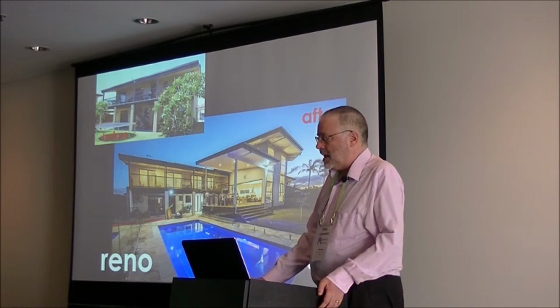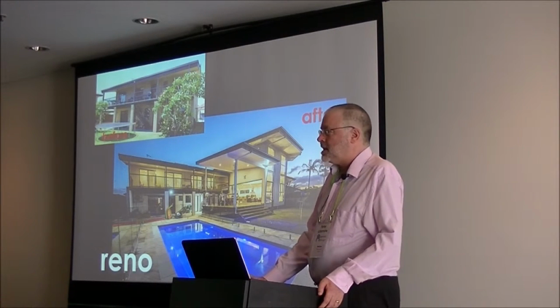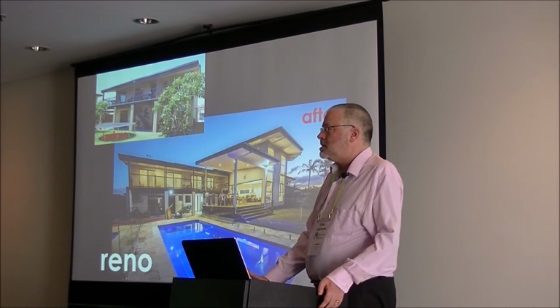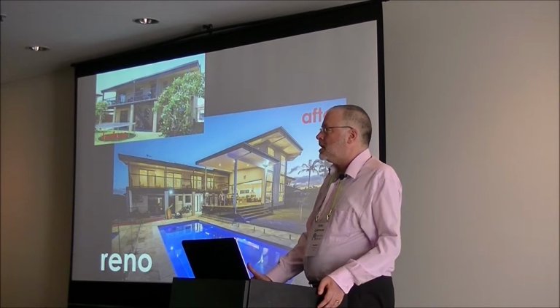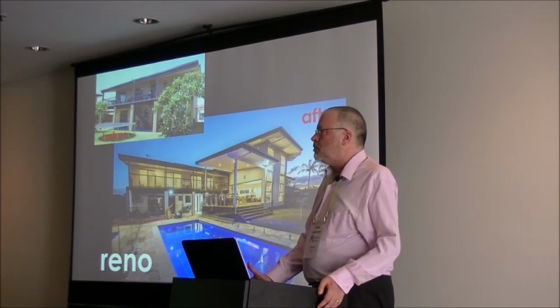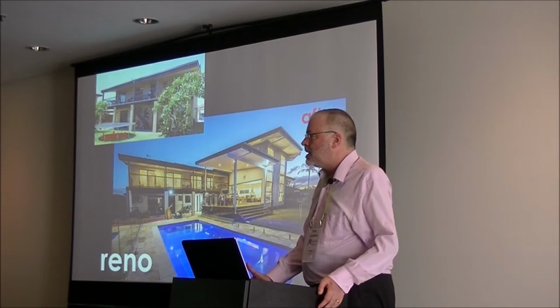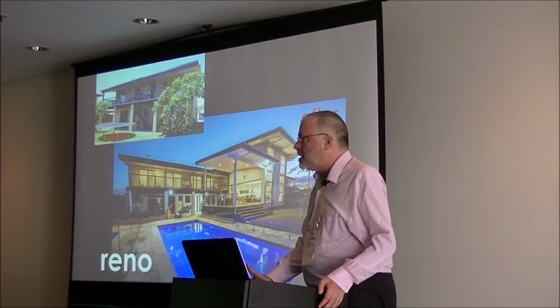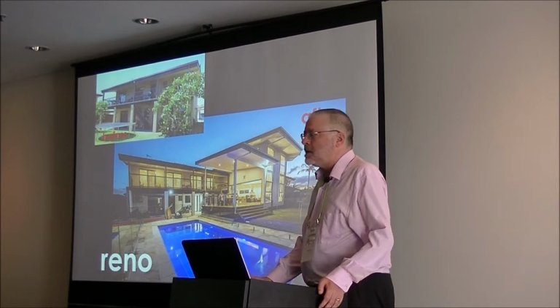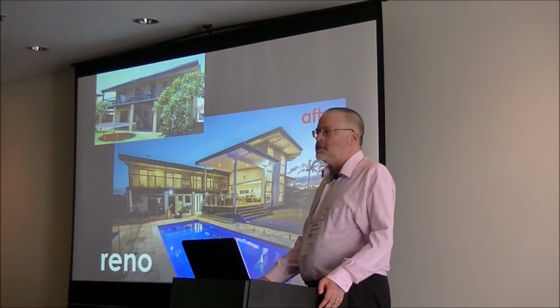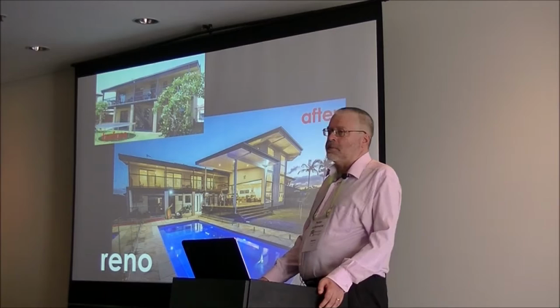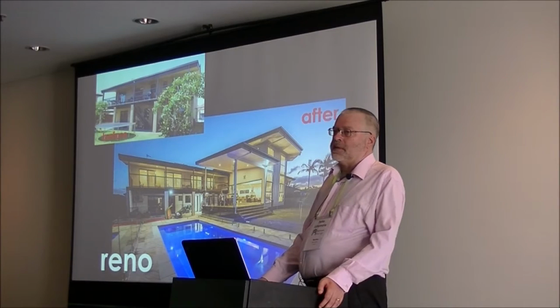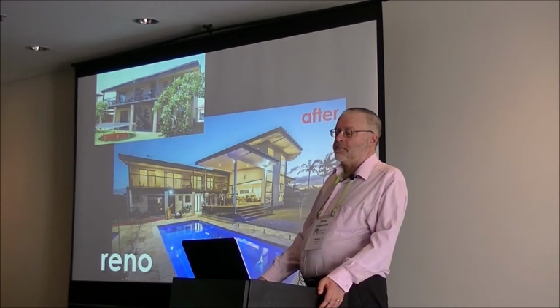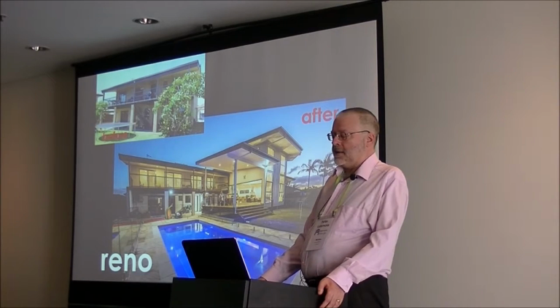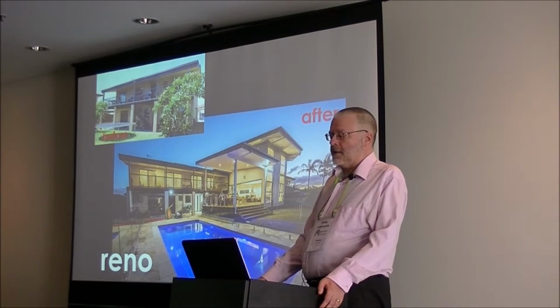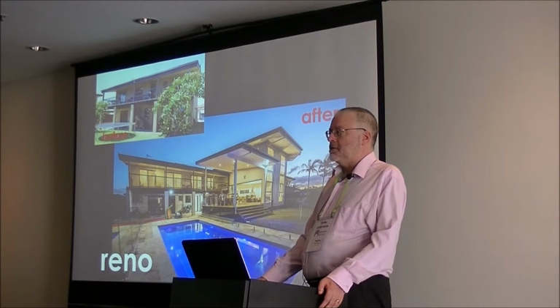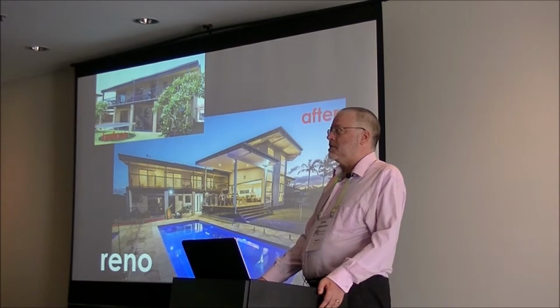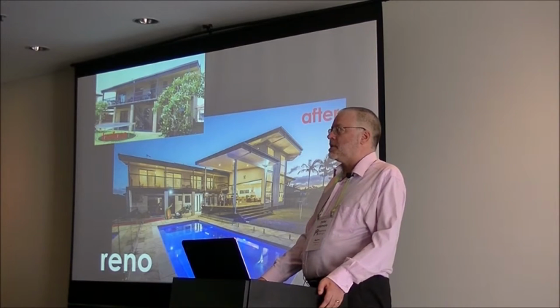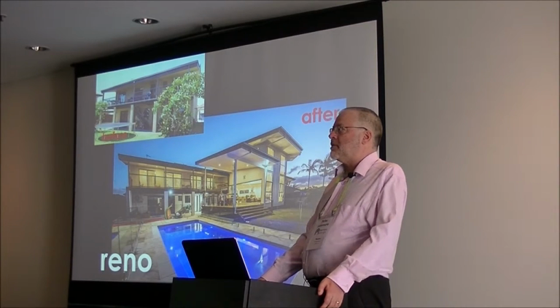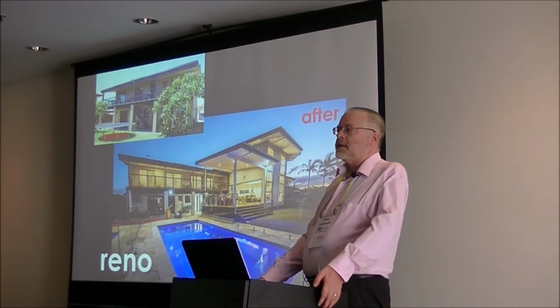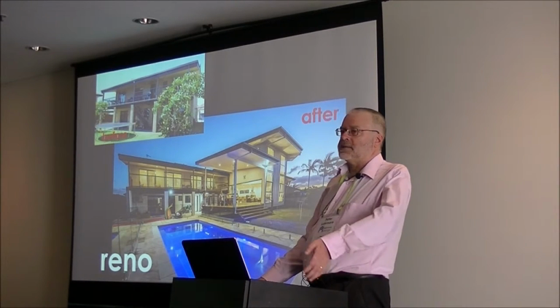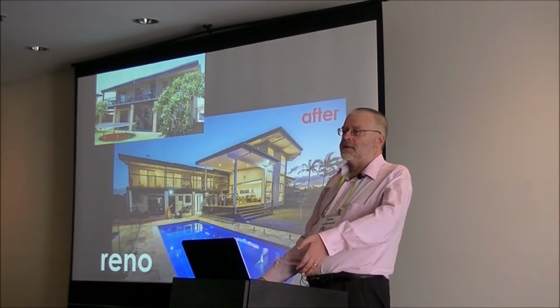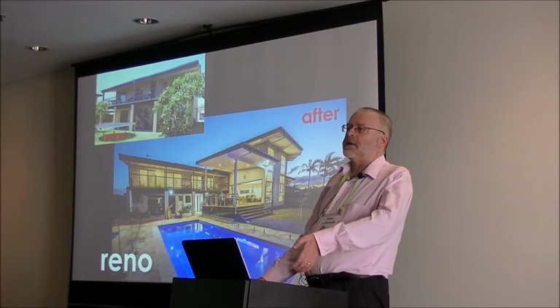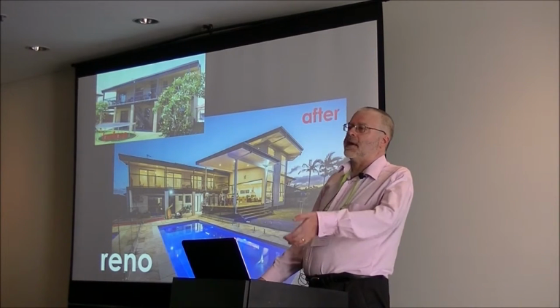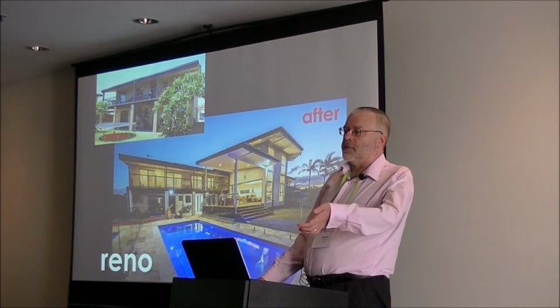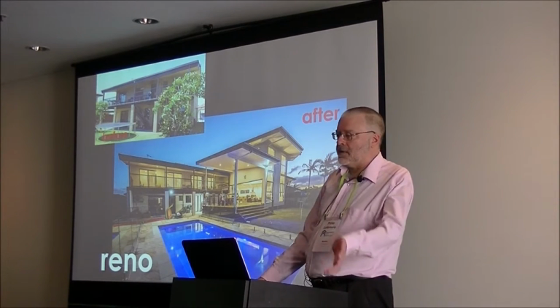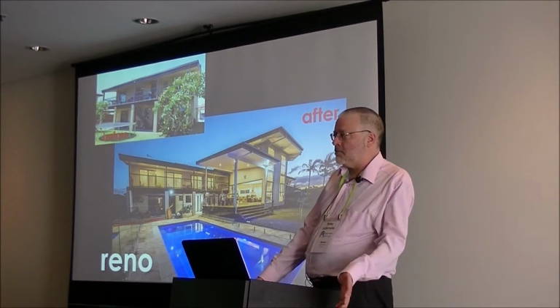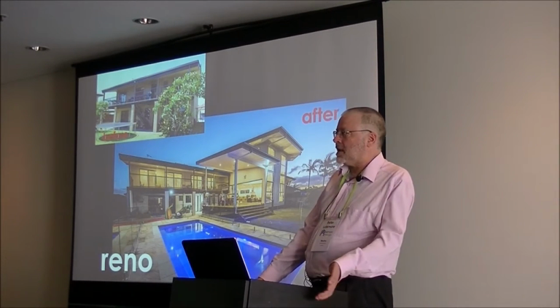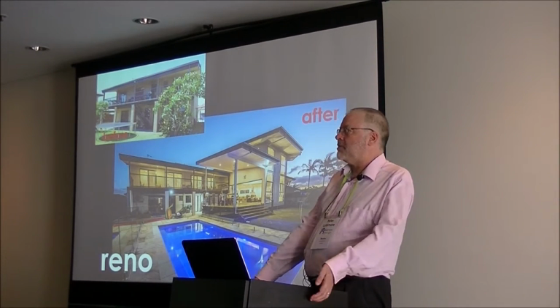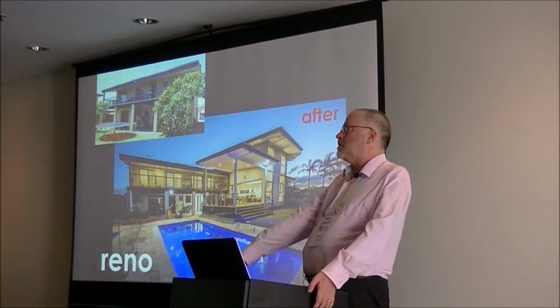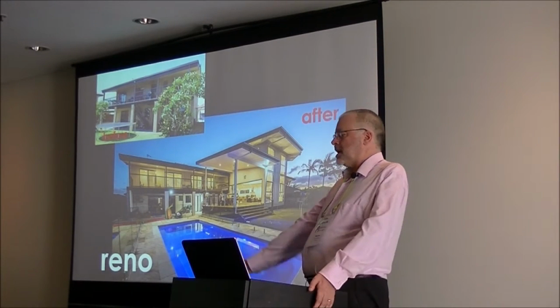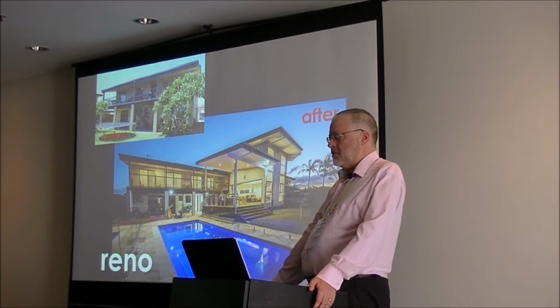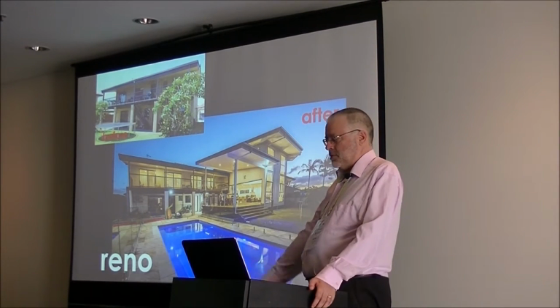So, extensions can really change a property dramatically. But they've got to be considered about where they come from and where they go to.